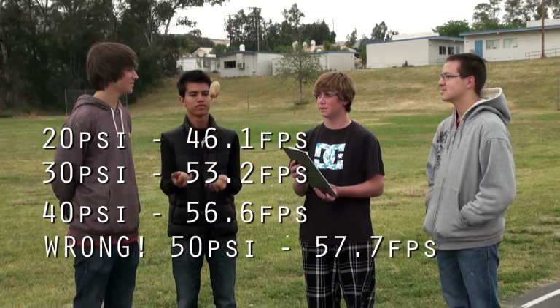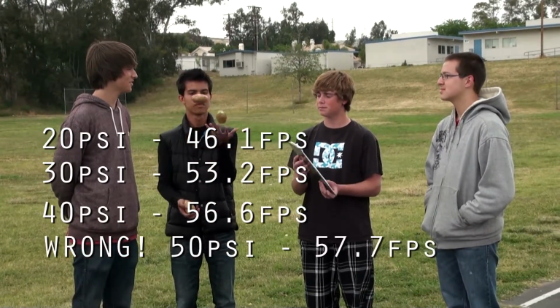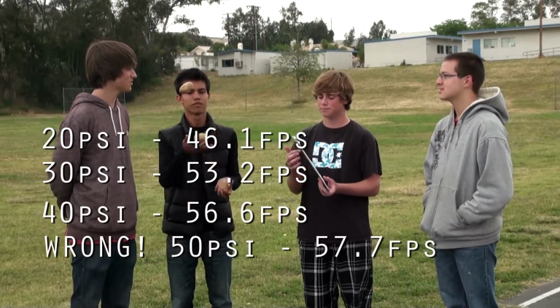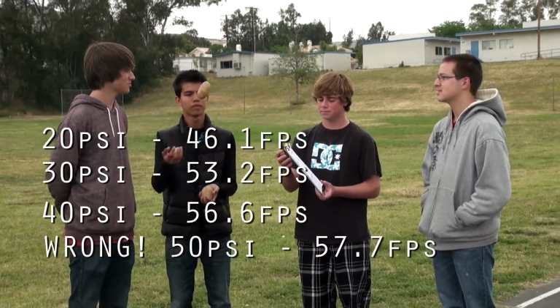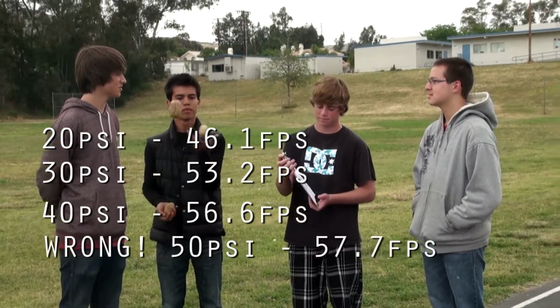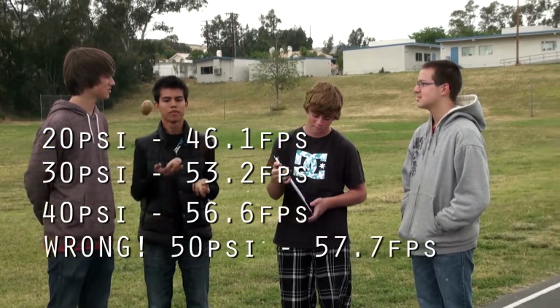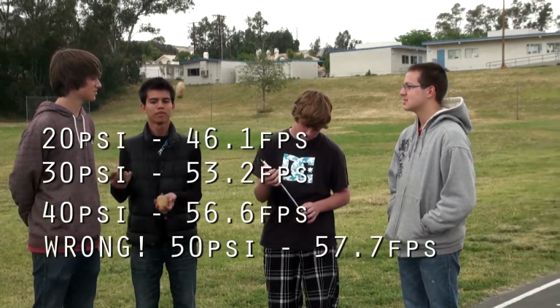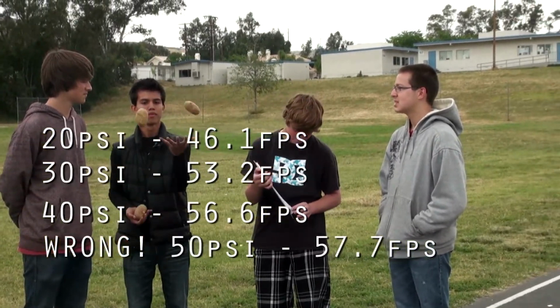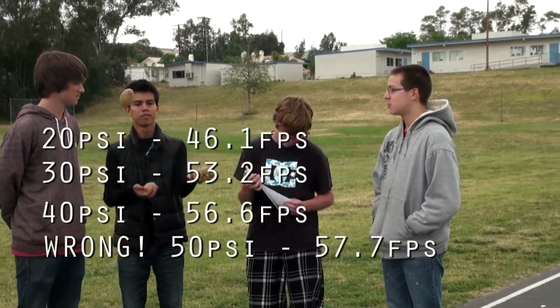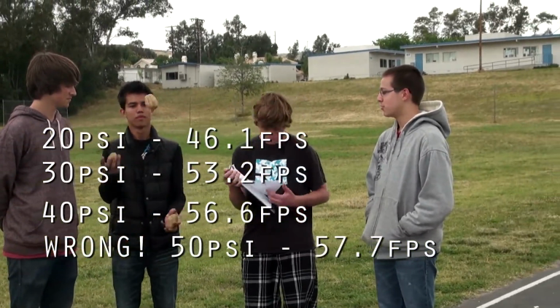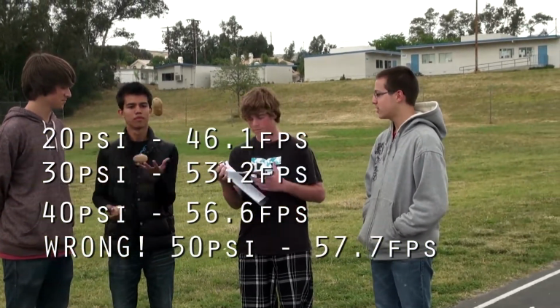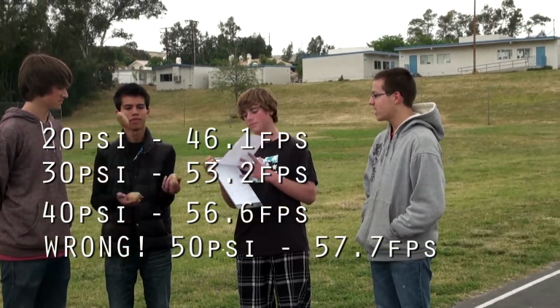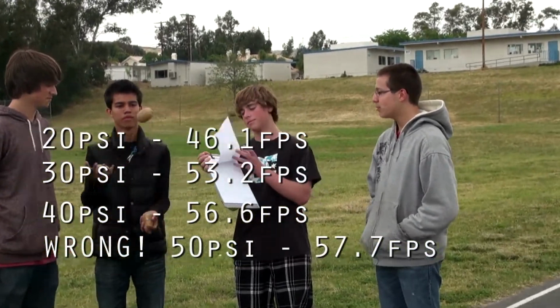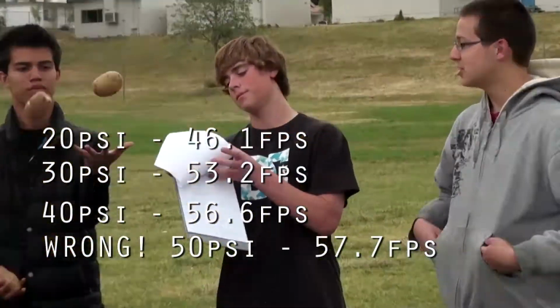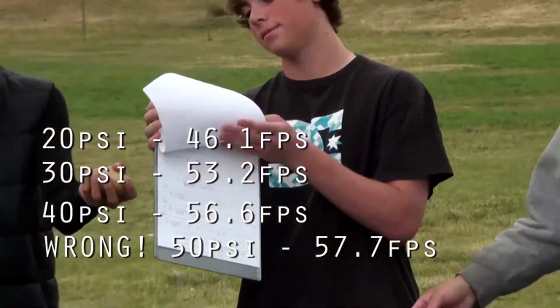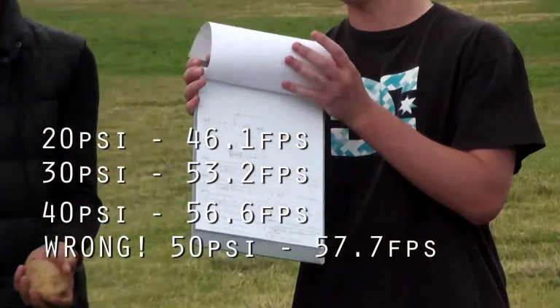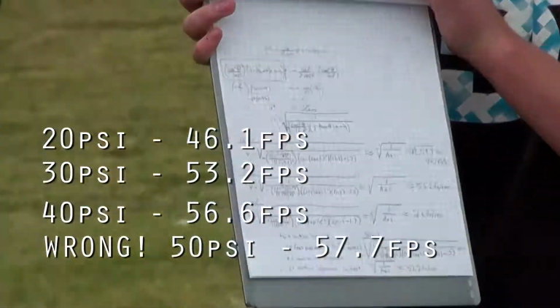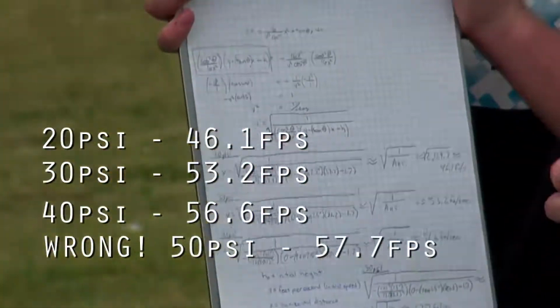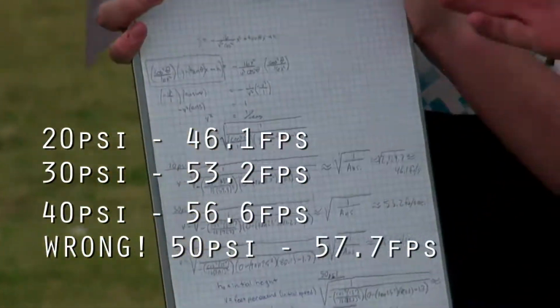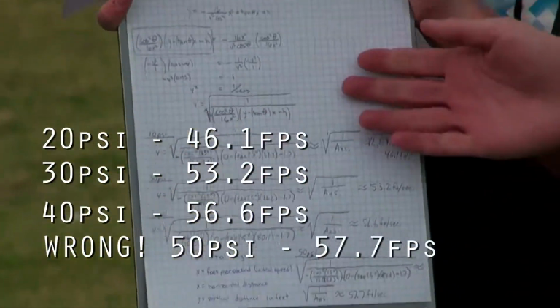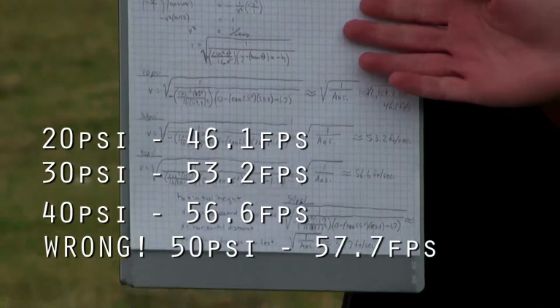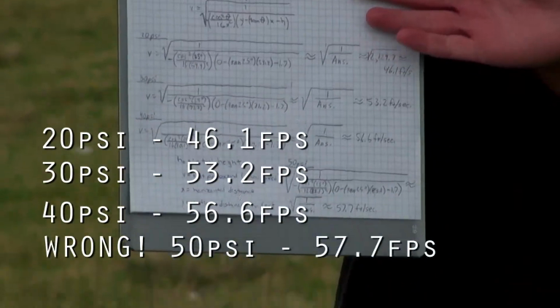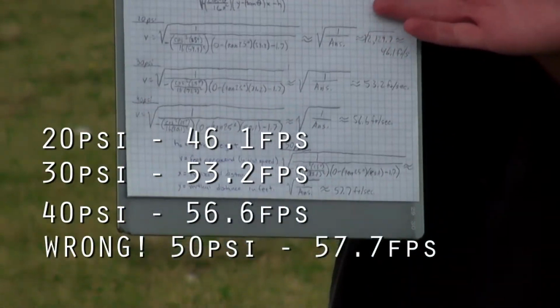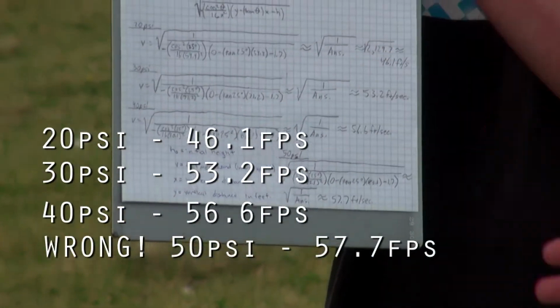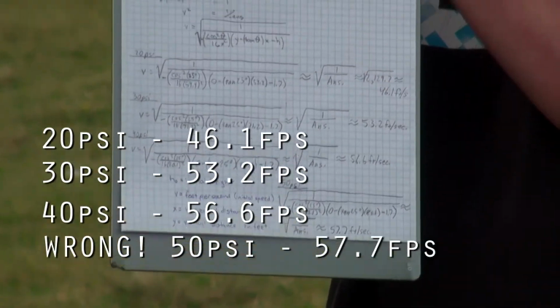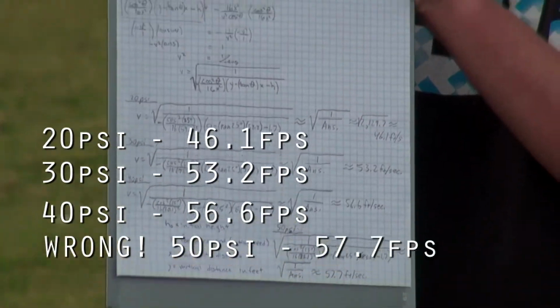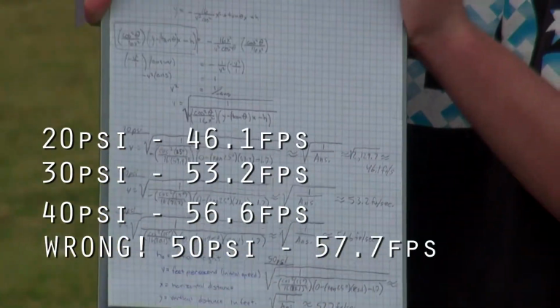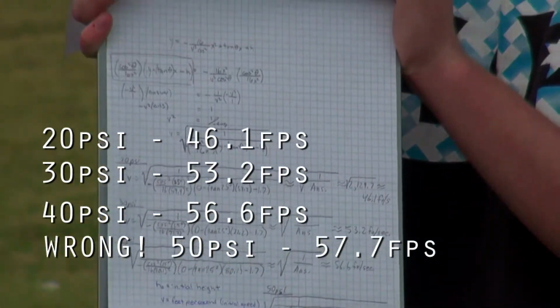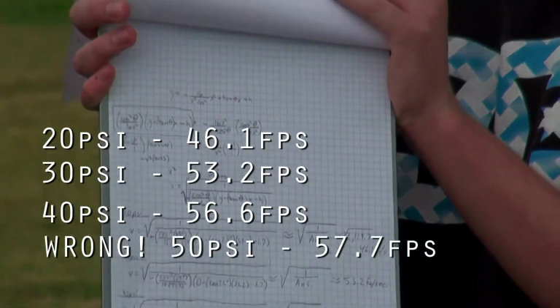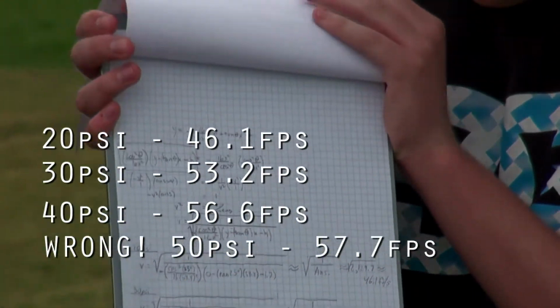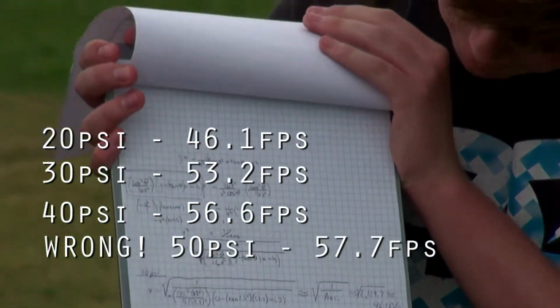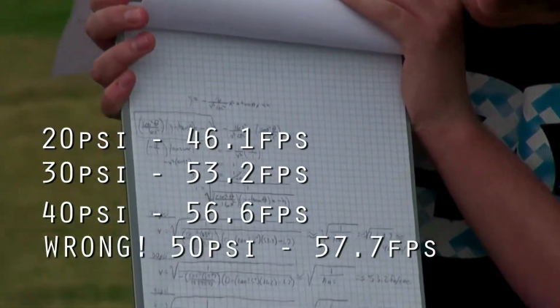How did you get those results? We figured it out by using a bunch of holy crappy math. That's how we figured it out.